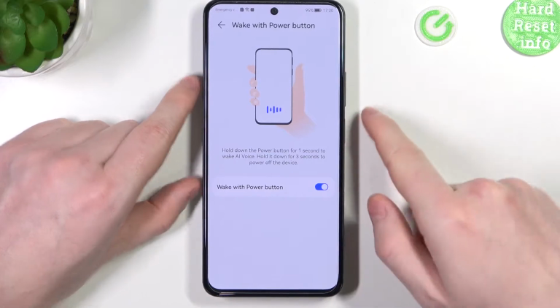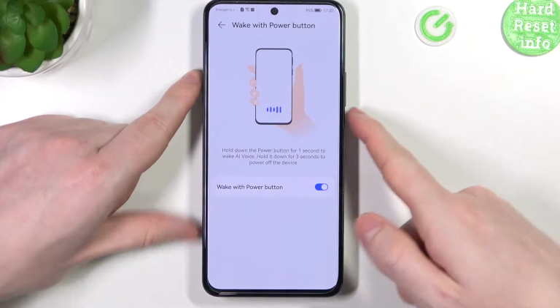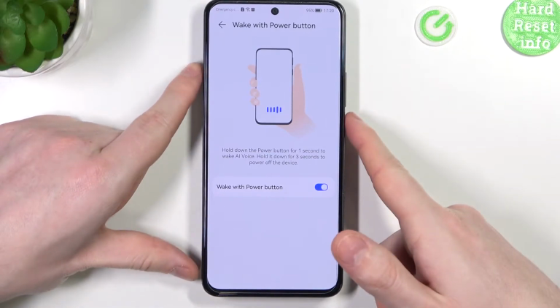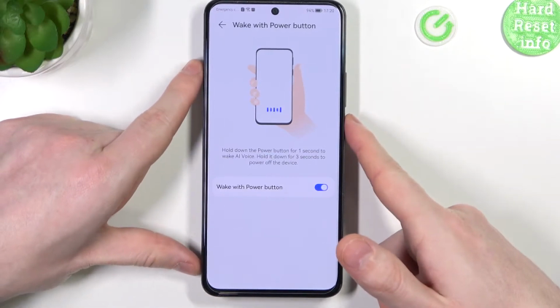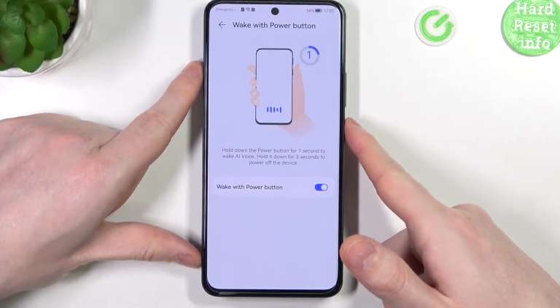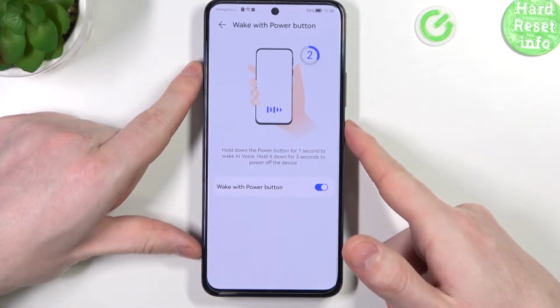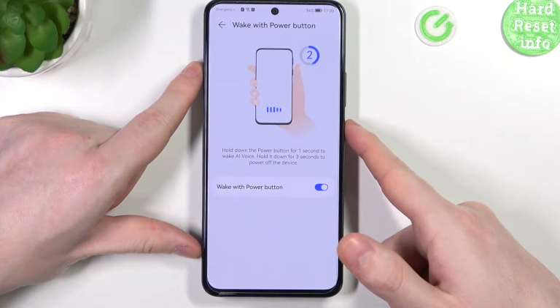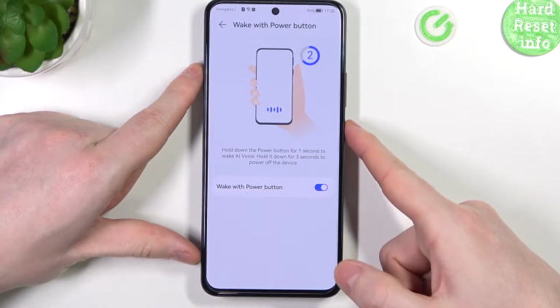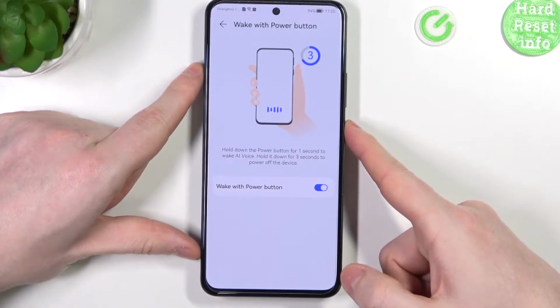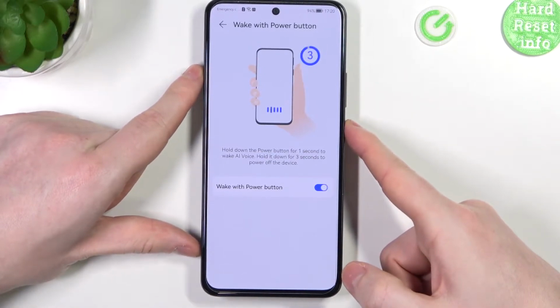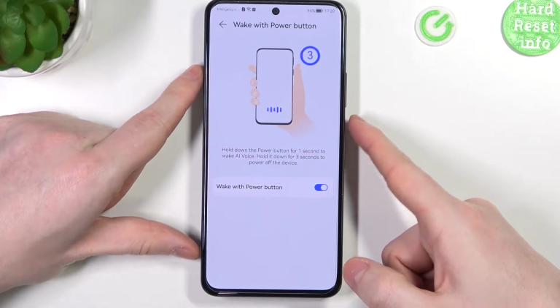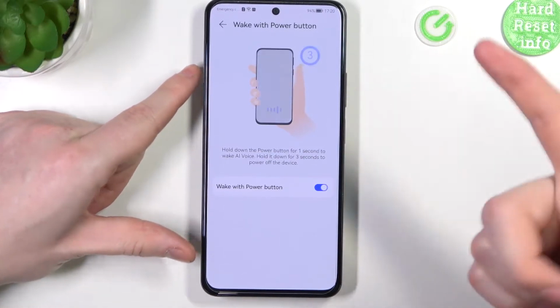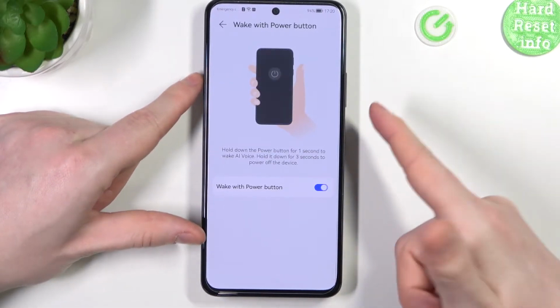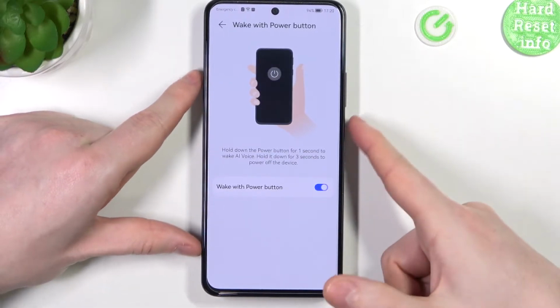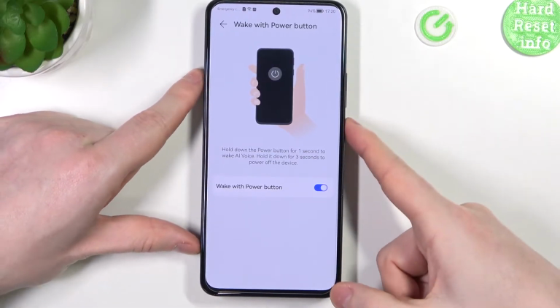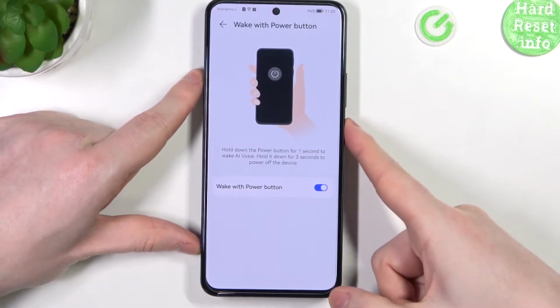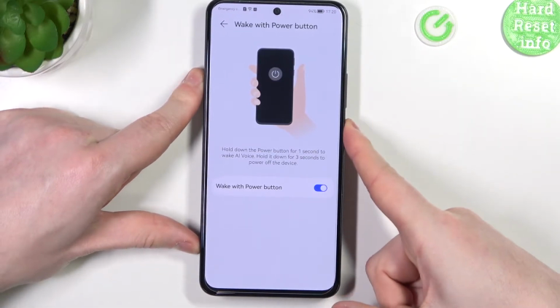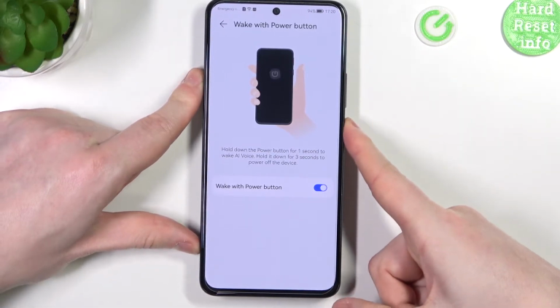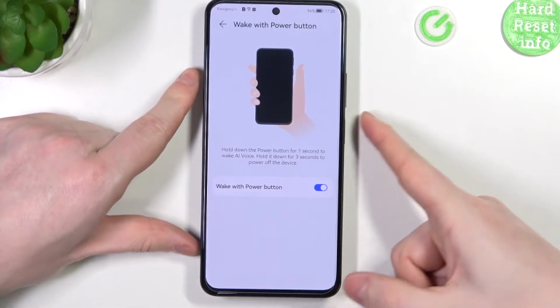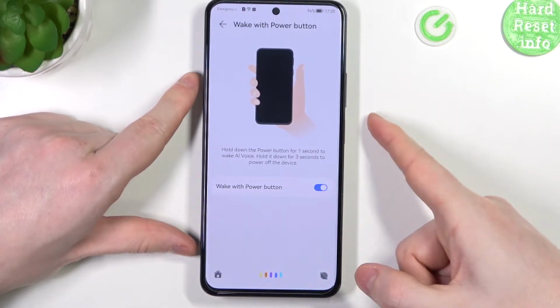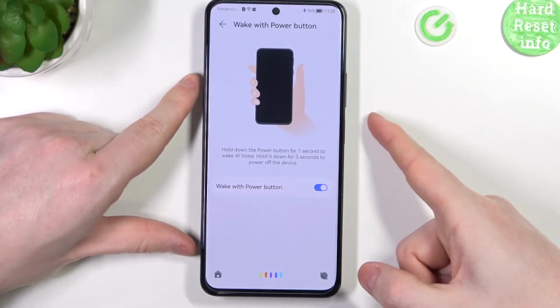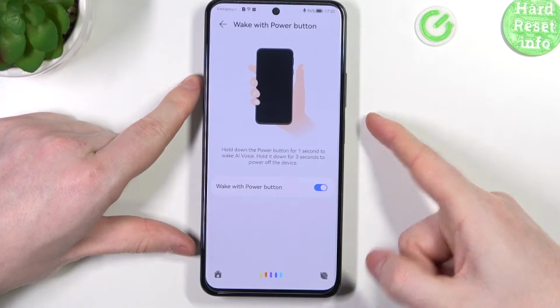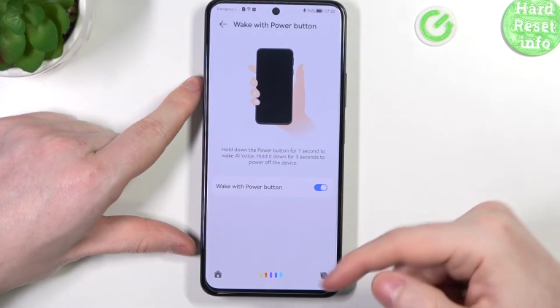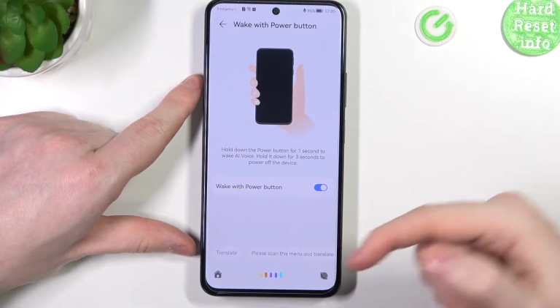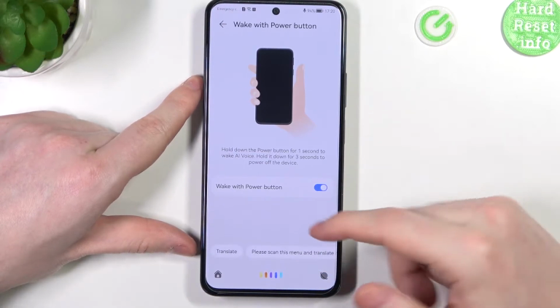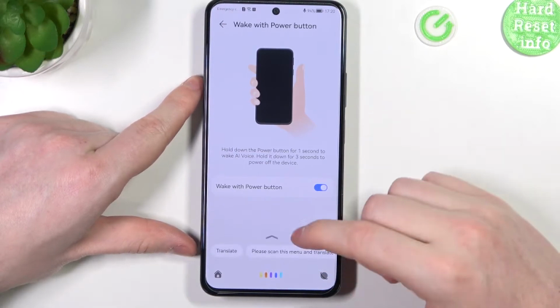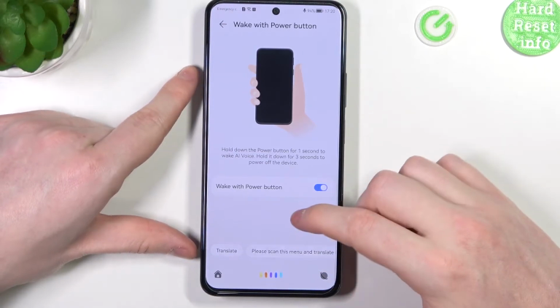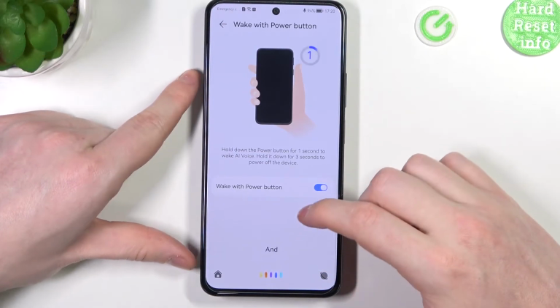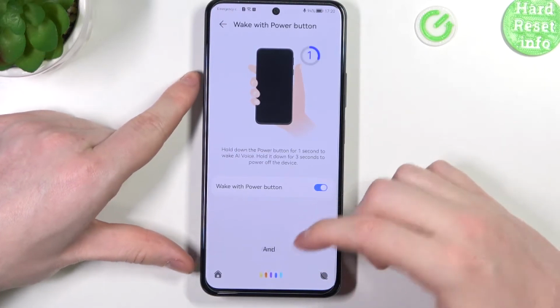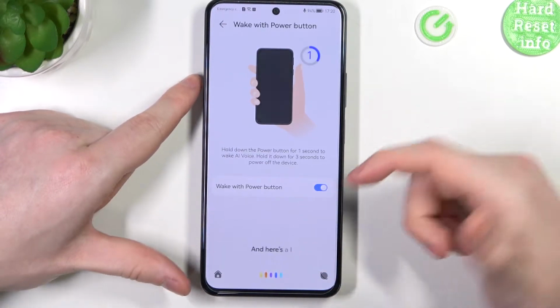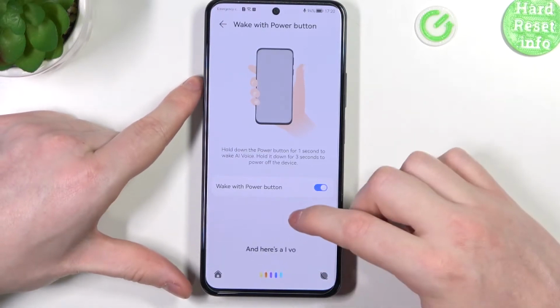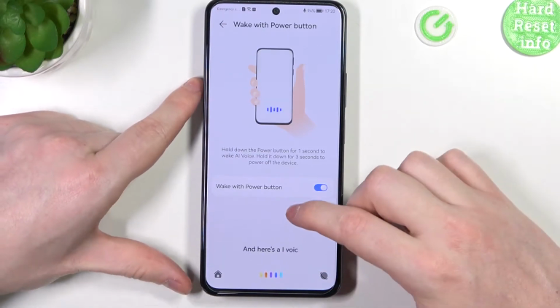Let's try it — holding it for one second and here's AI Voice waking up.